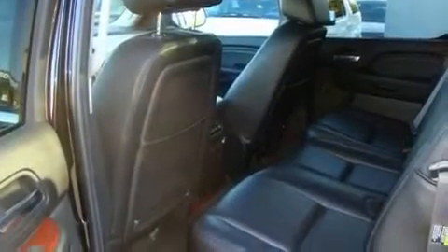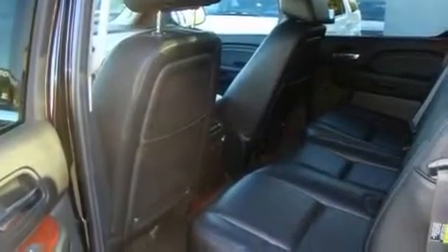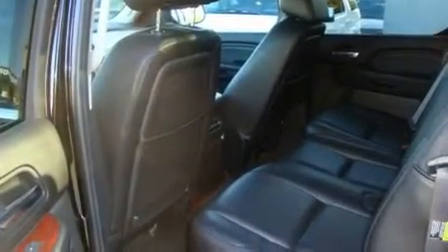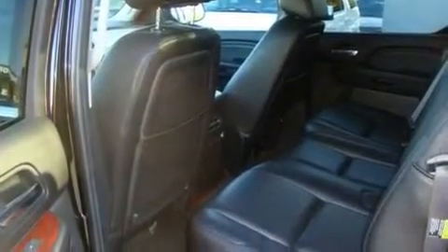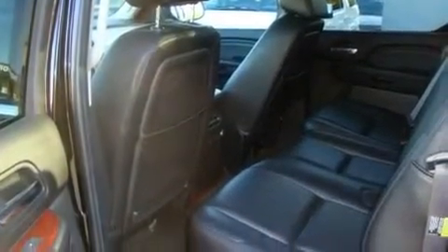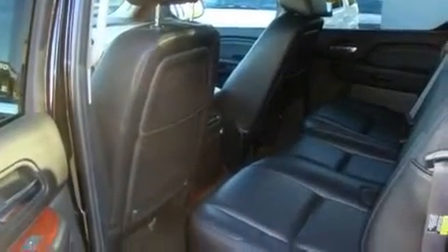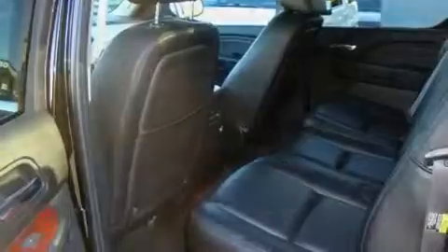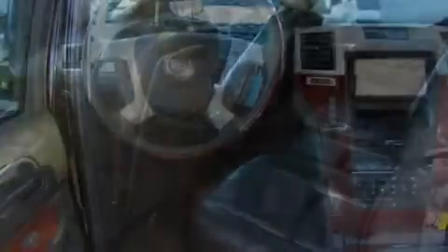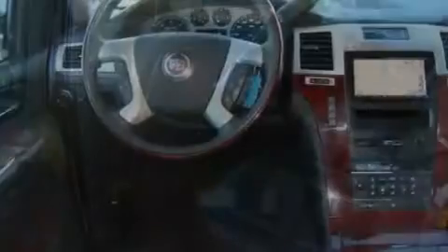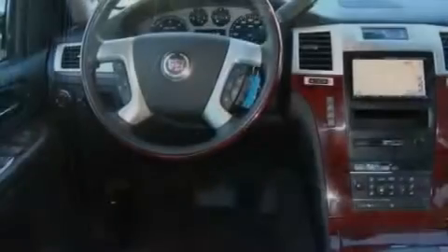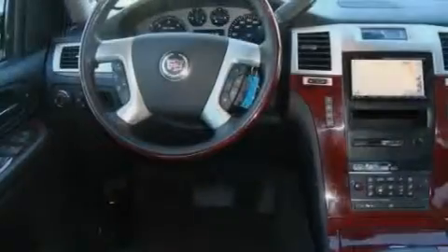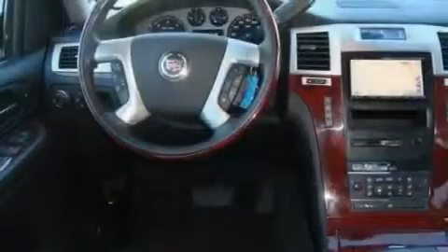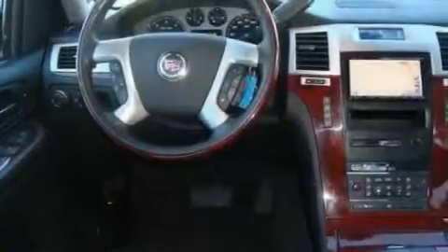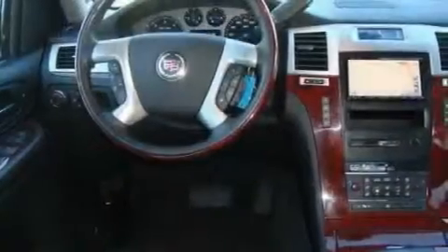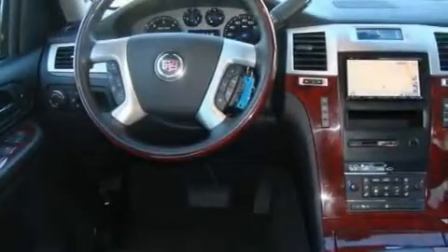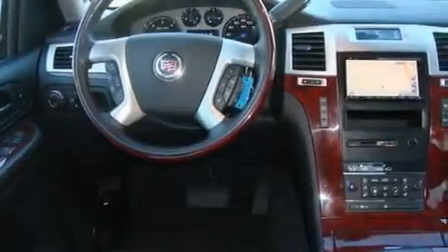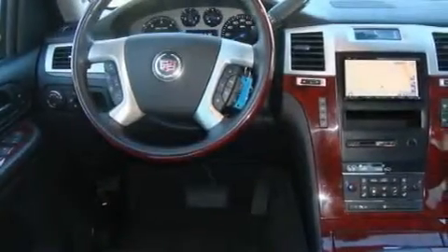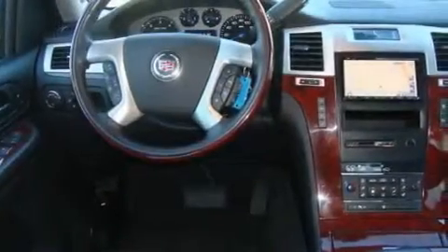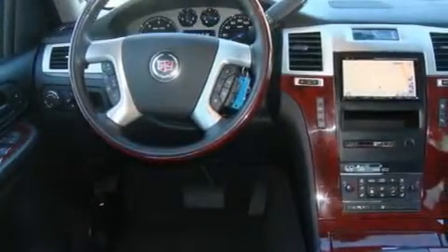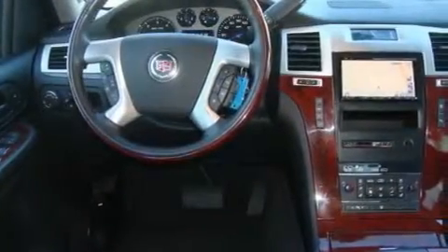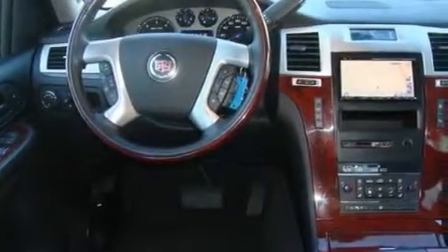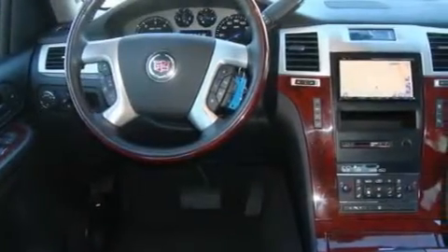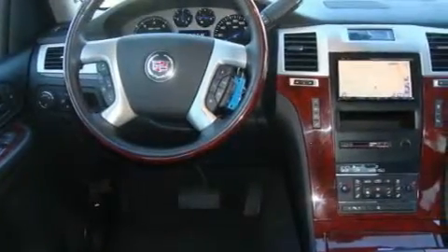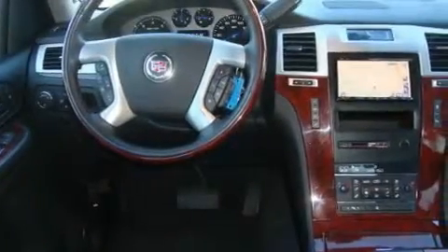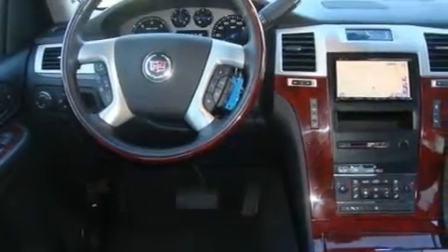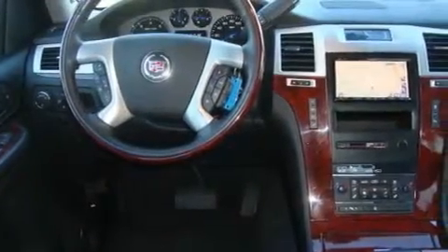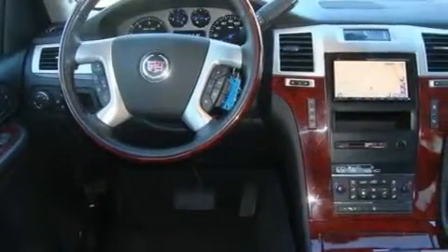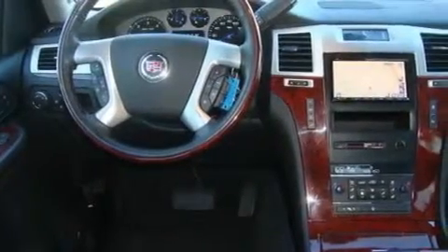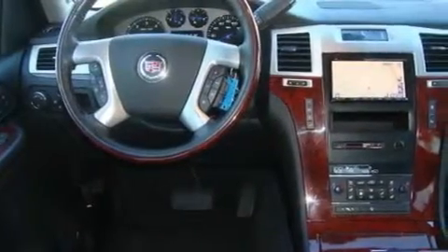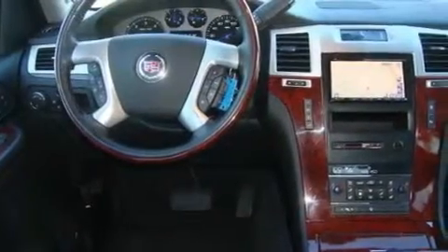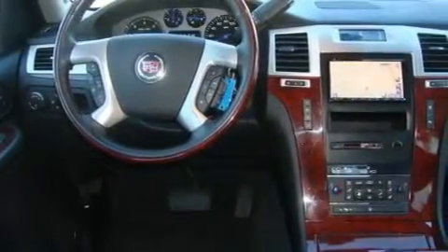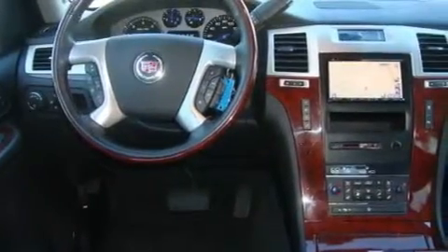Top features also include a sunroof, a navigation system, a DVD video player, a leather-wrapped steering wheel, and alloy wheels.